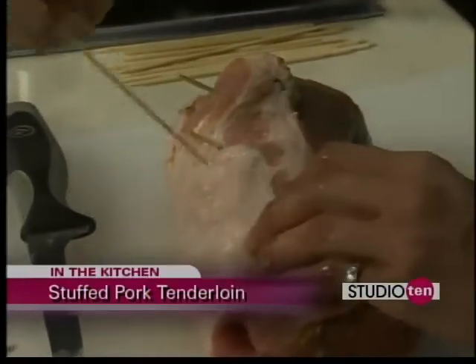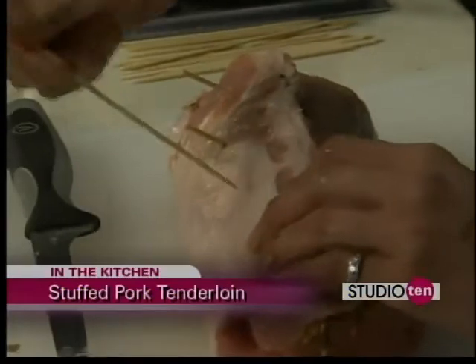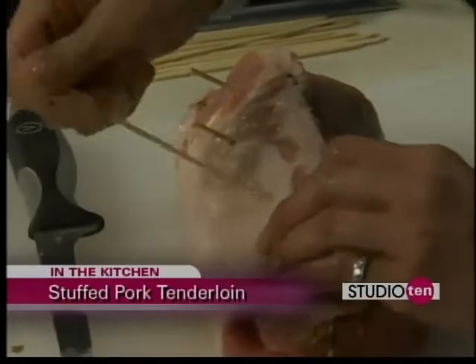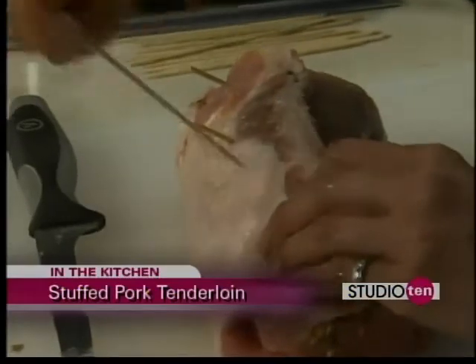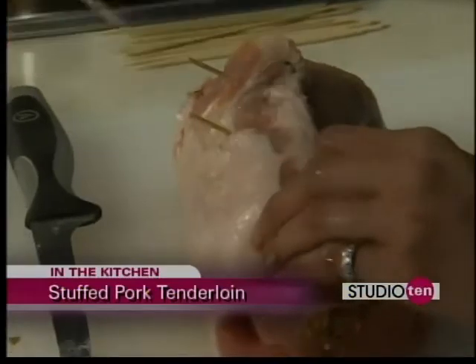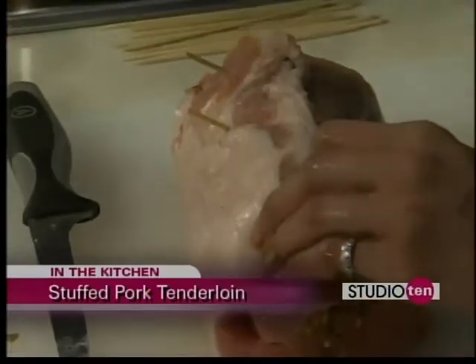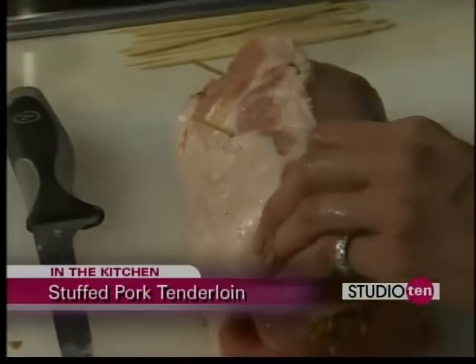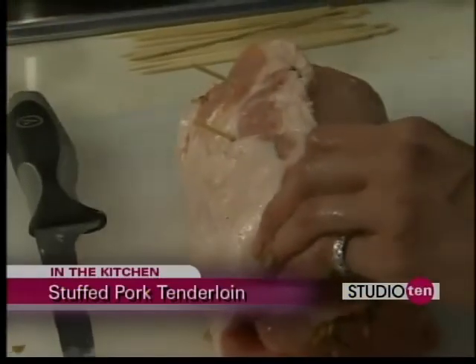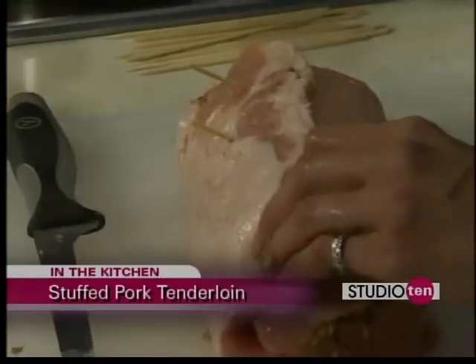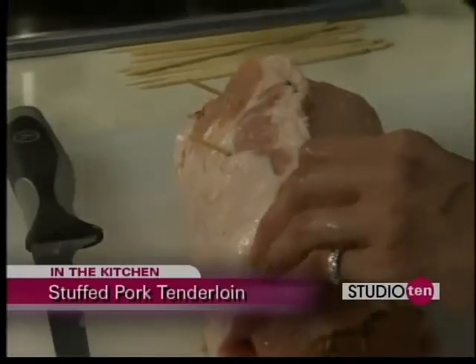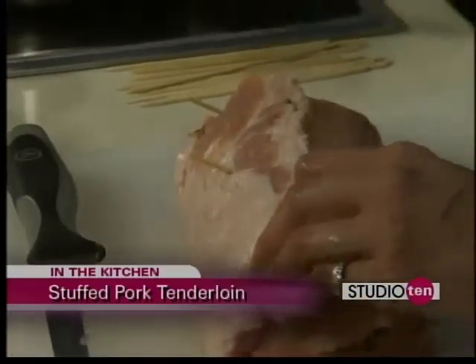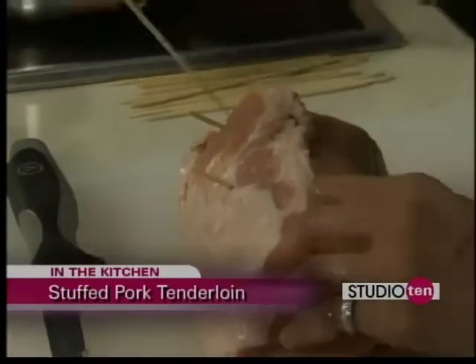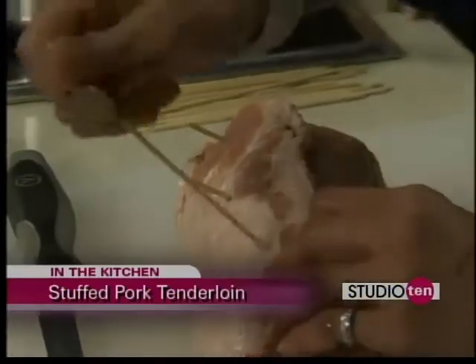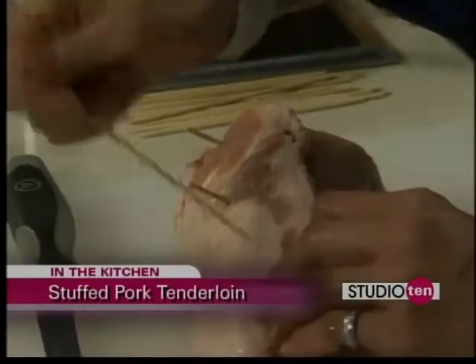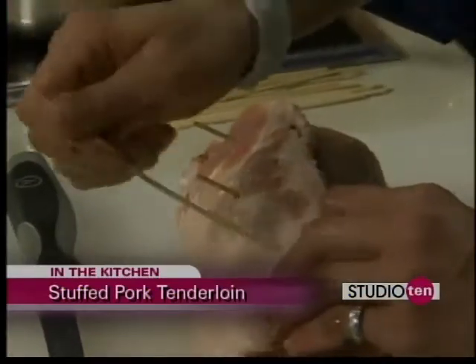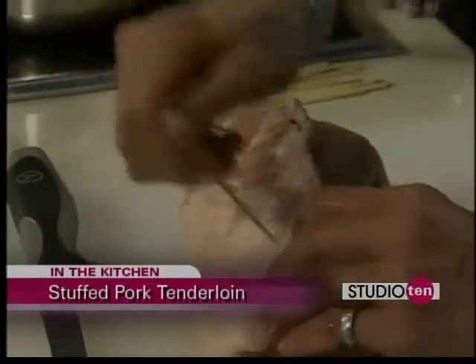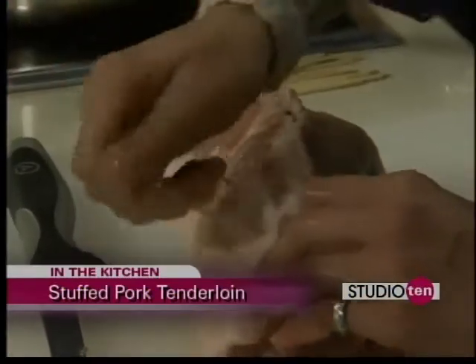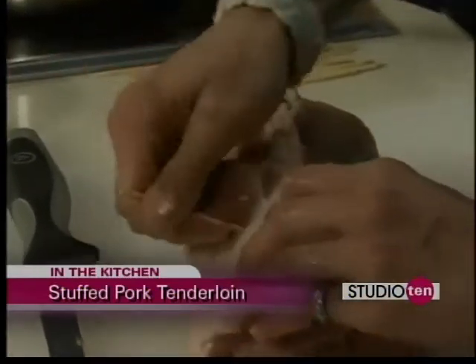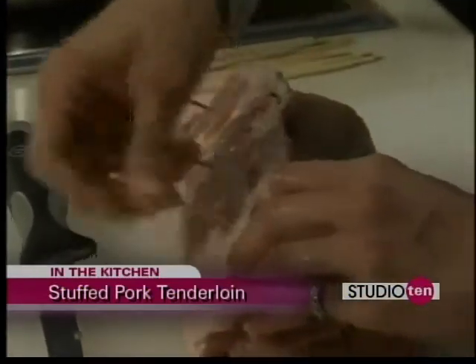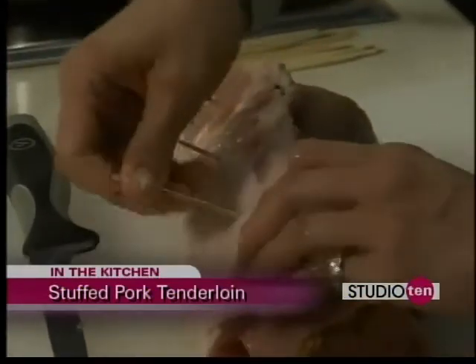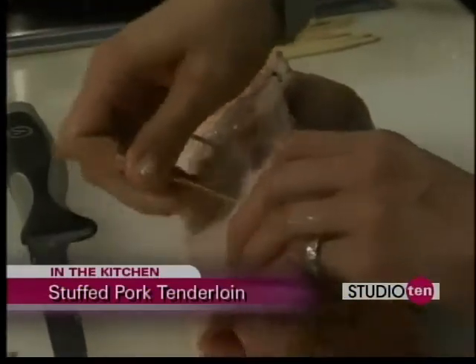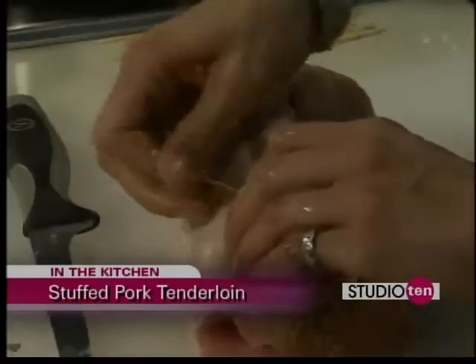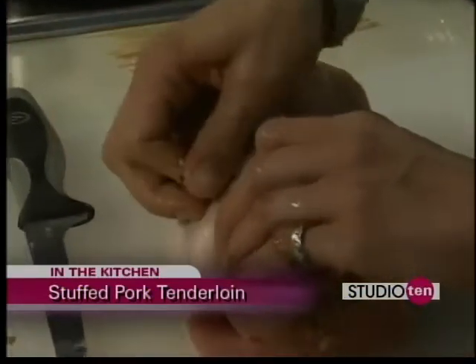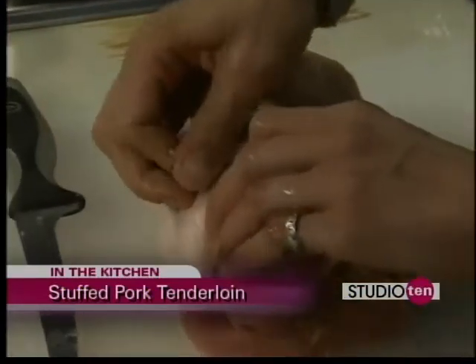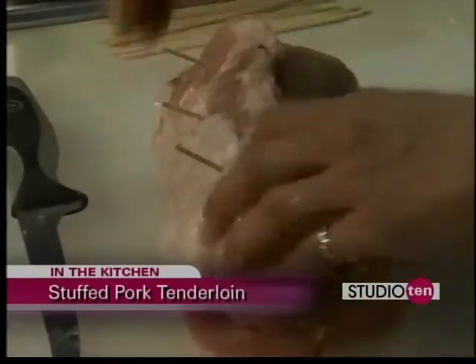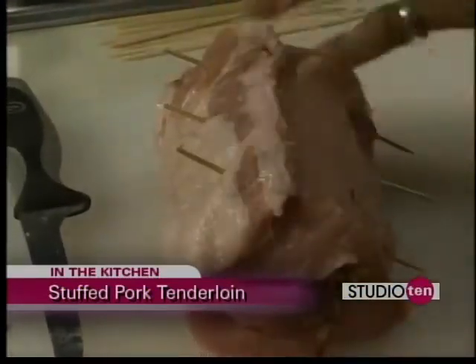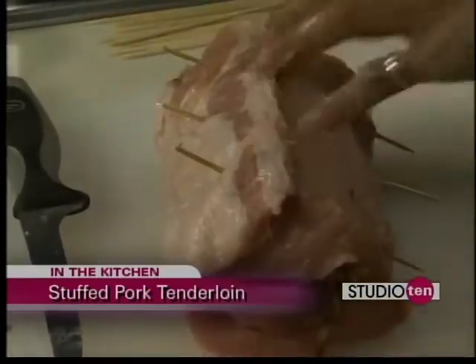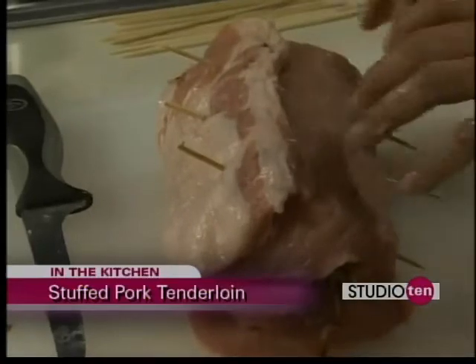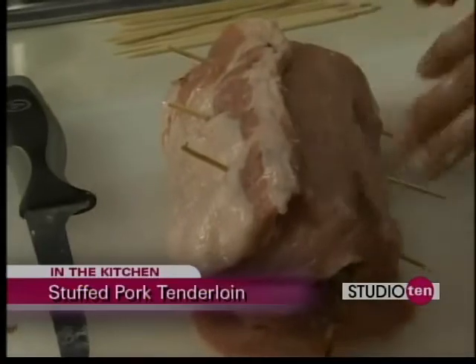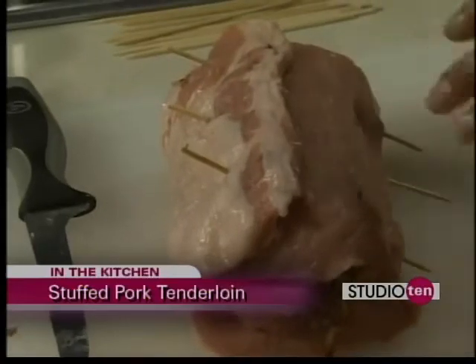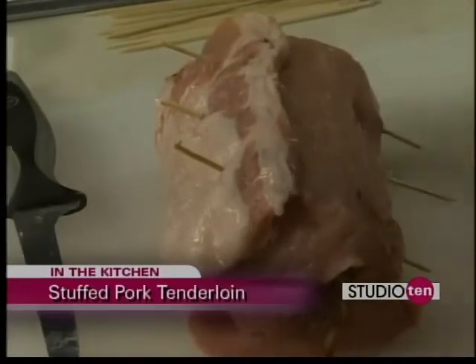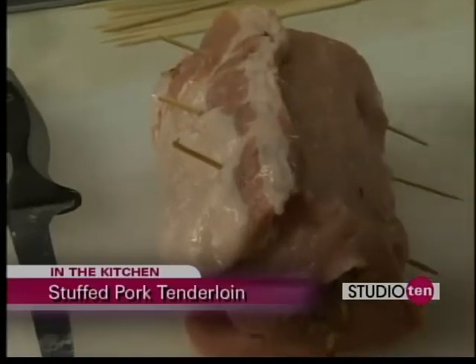I don't do bows very well. But it also doesn't leave those marks on your meat, either.